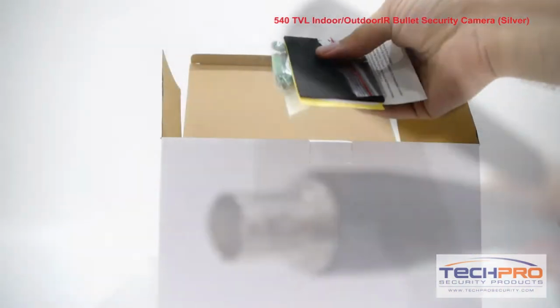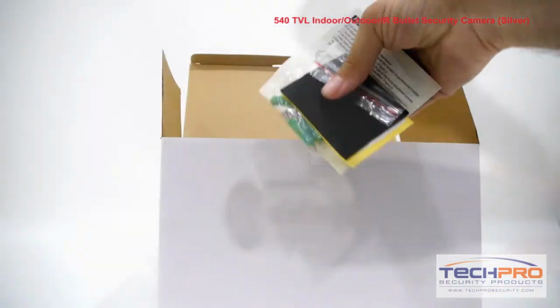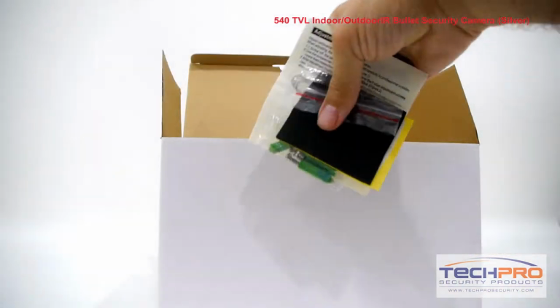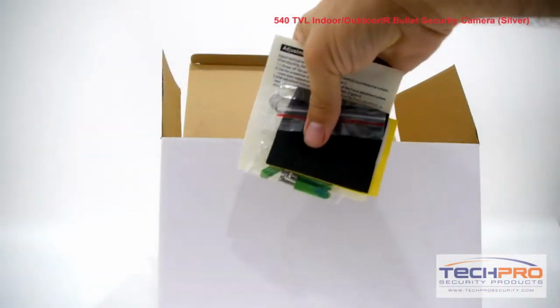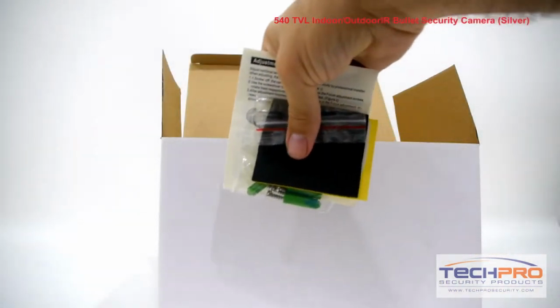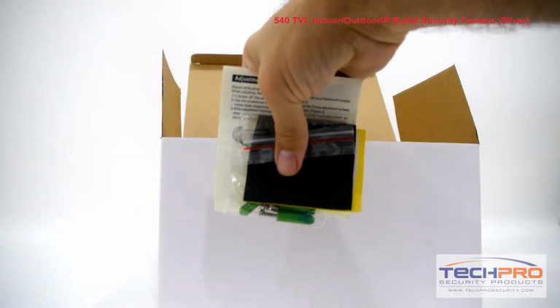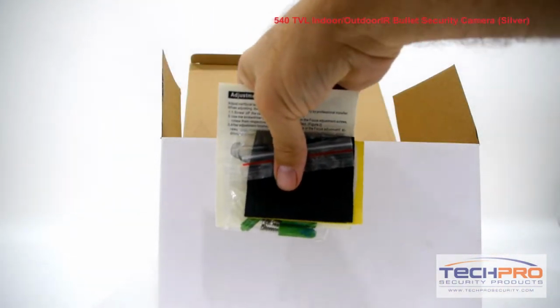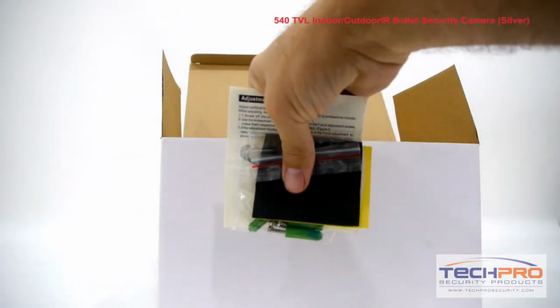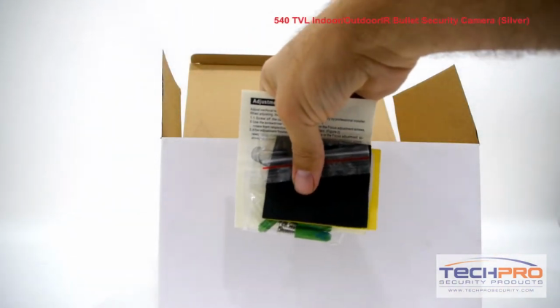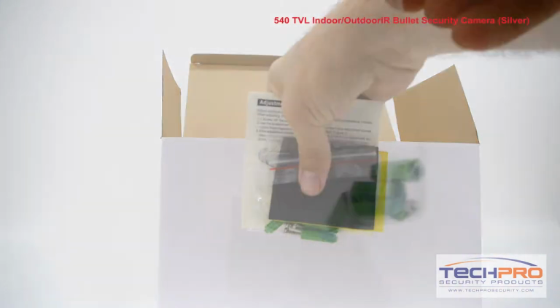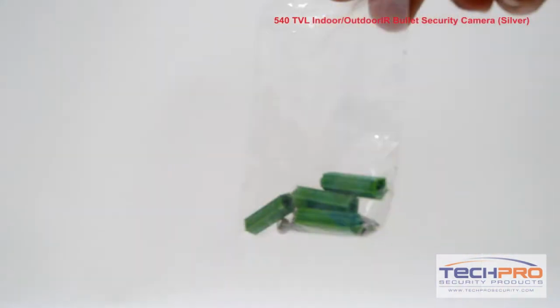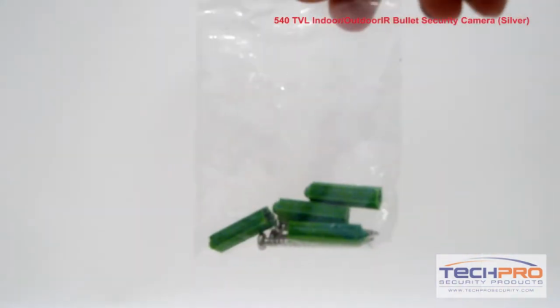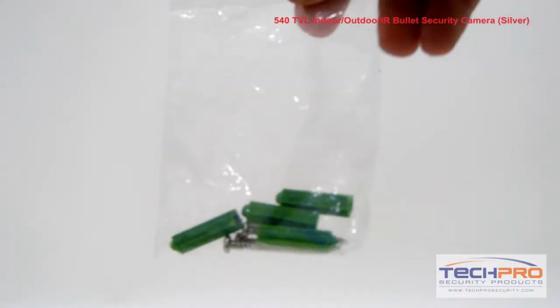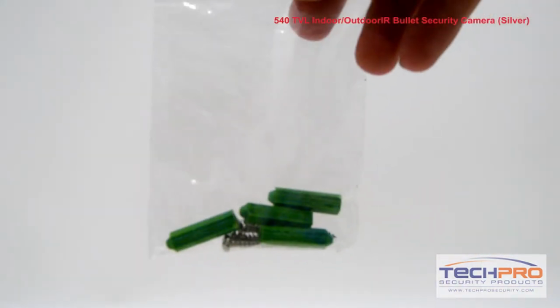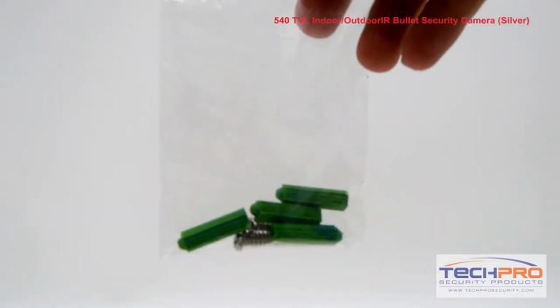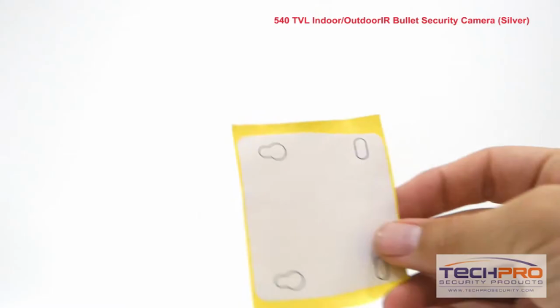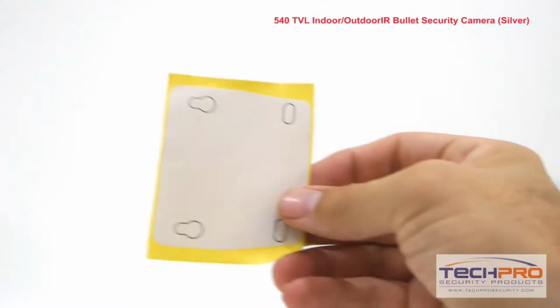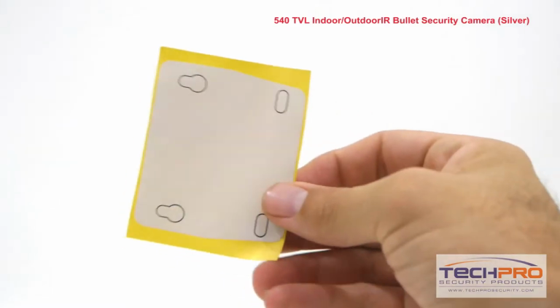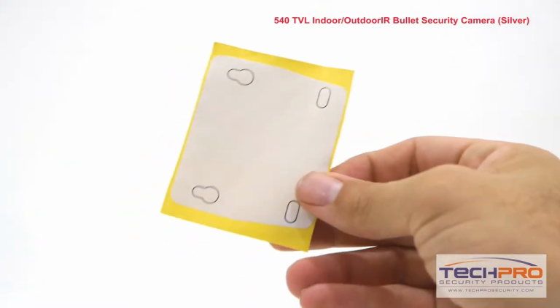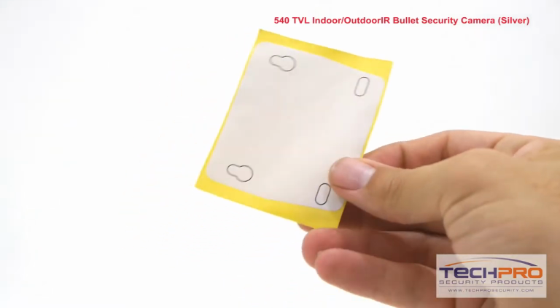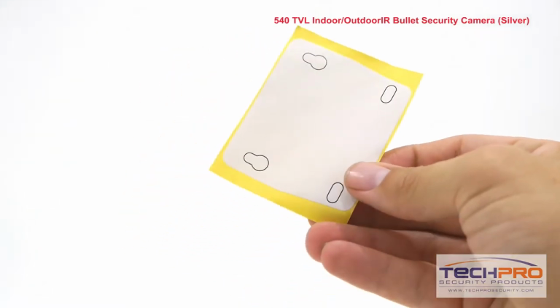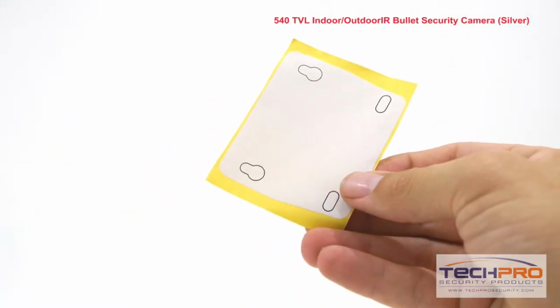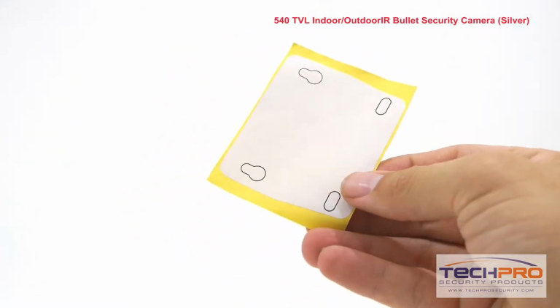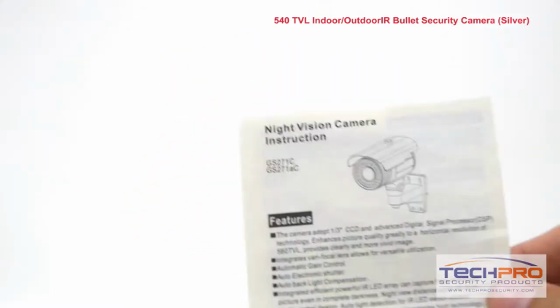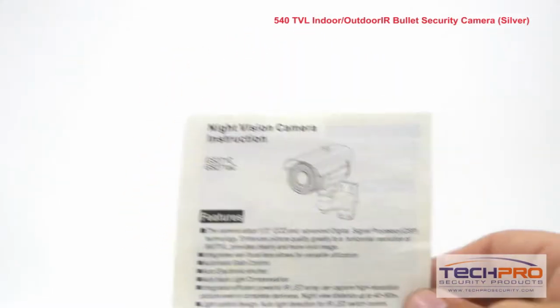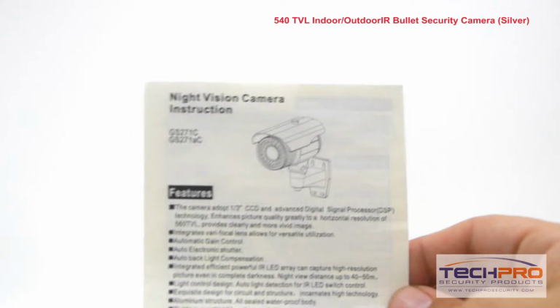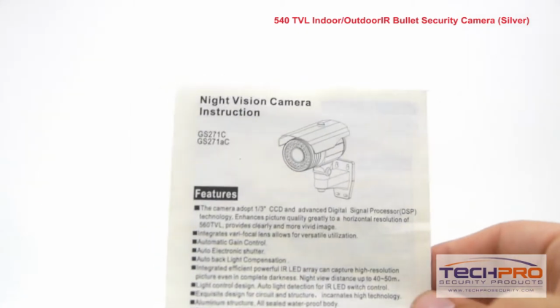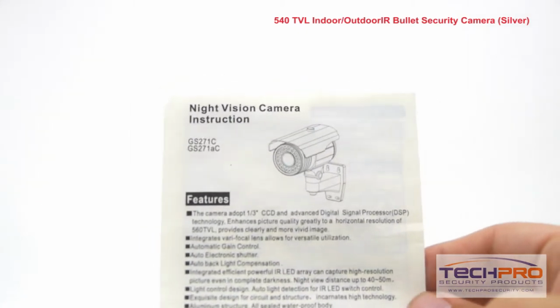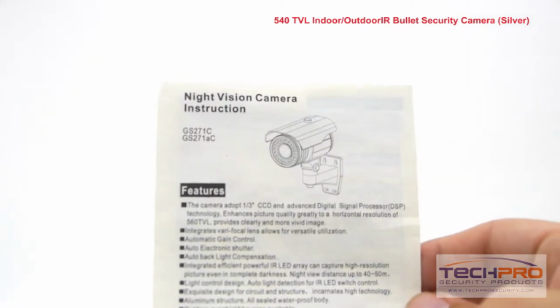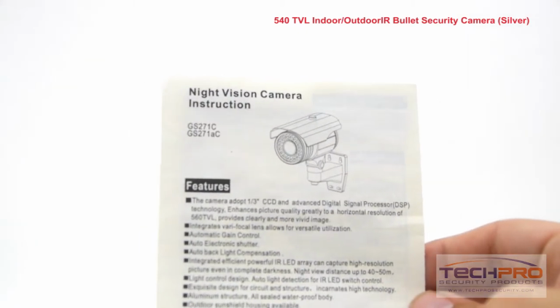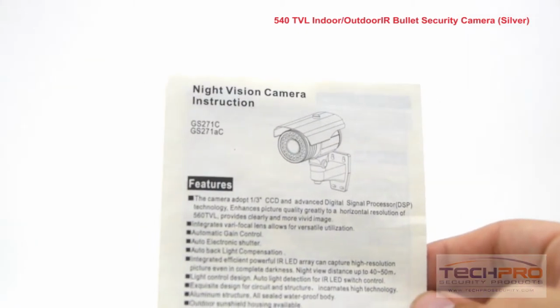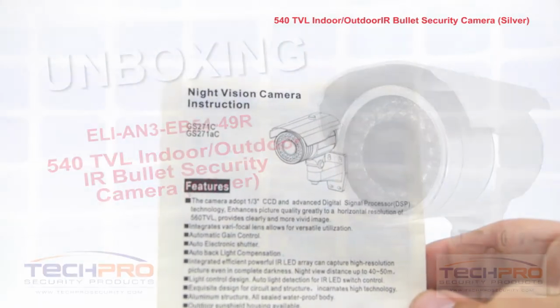Inside the box you'll also find mounting screws and pegs, a mounting template, and an instruction manual.